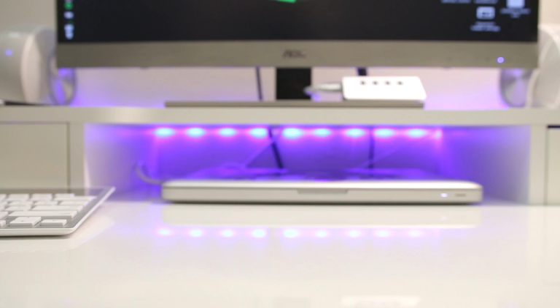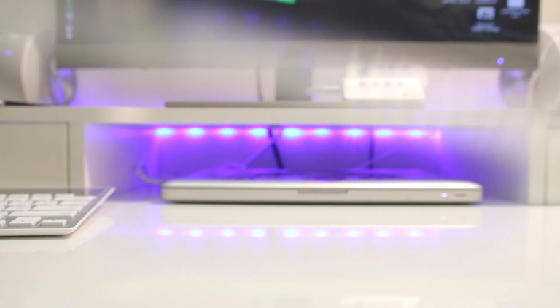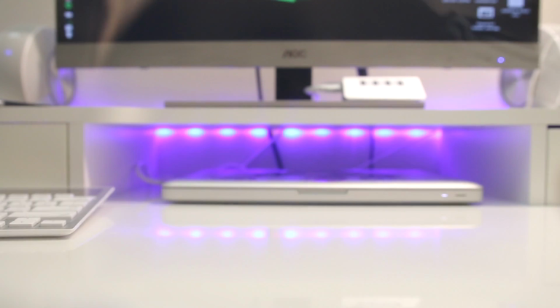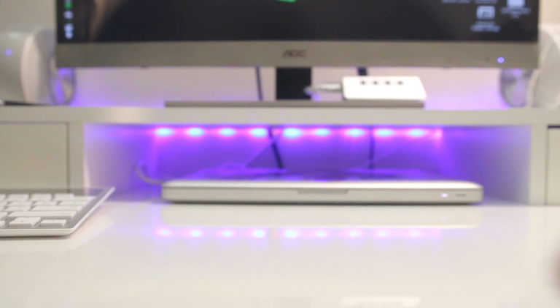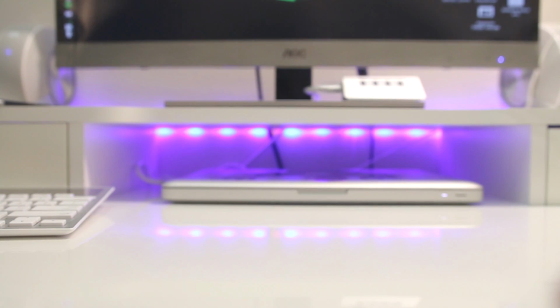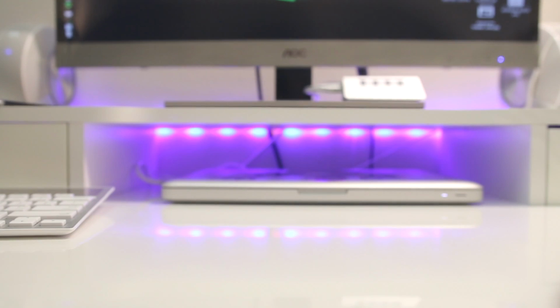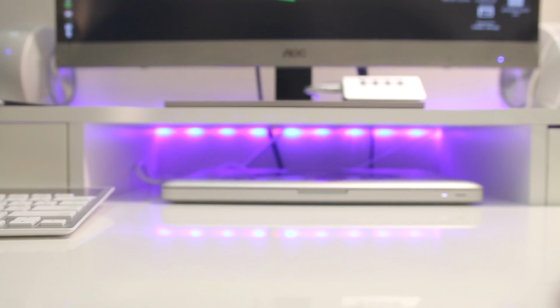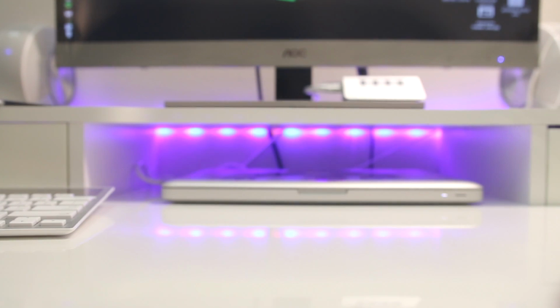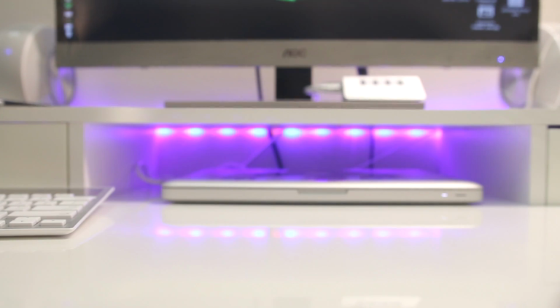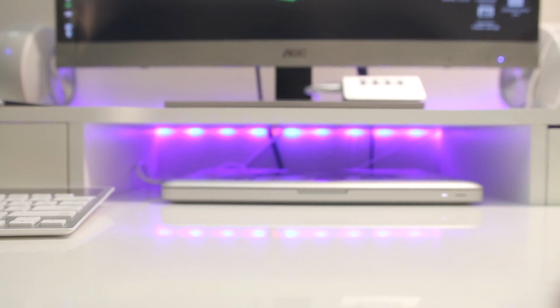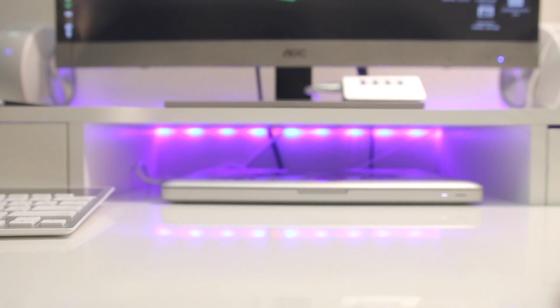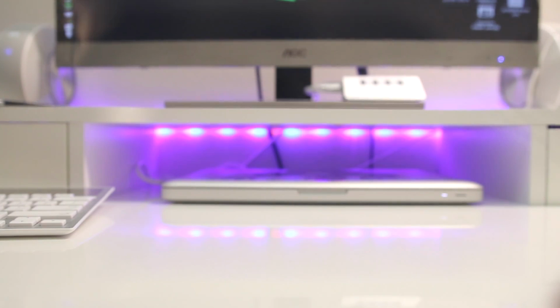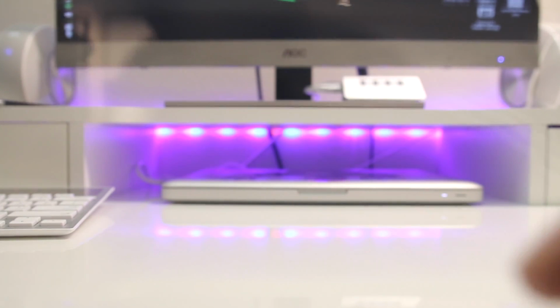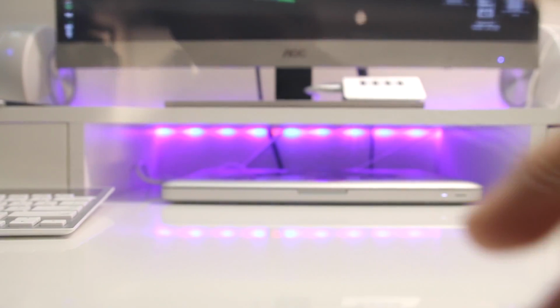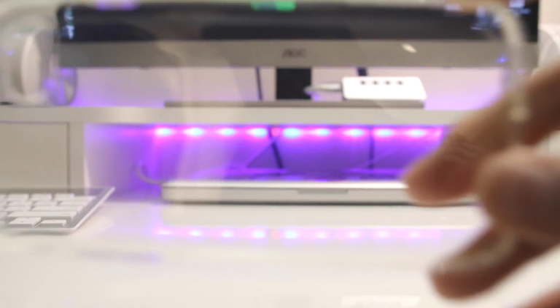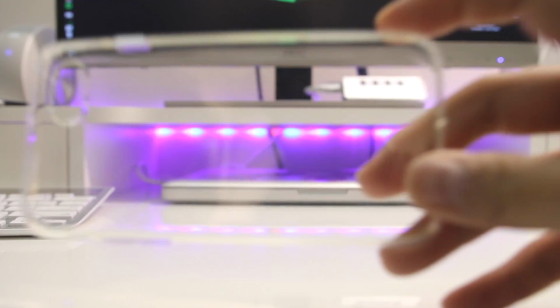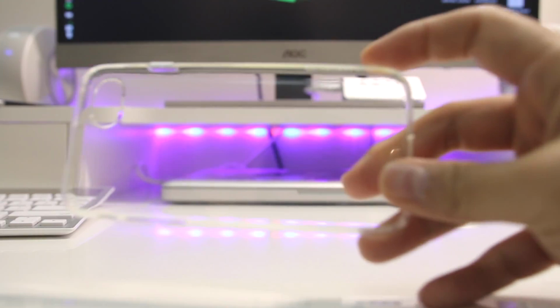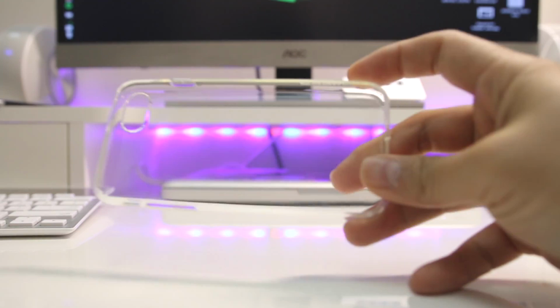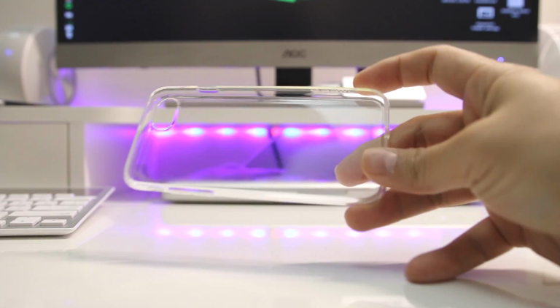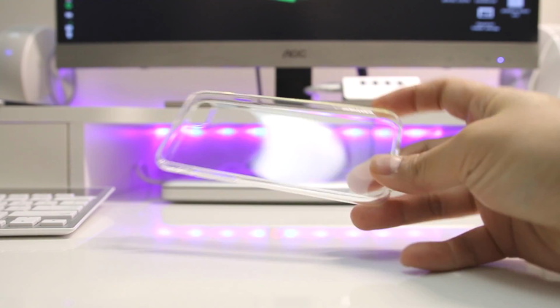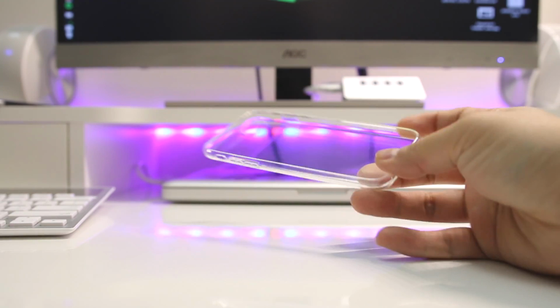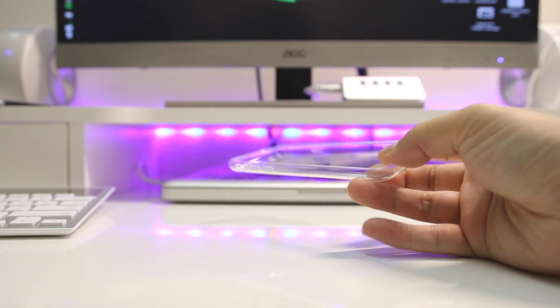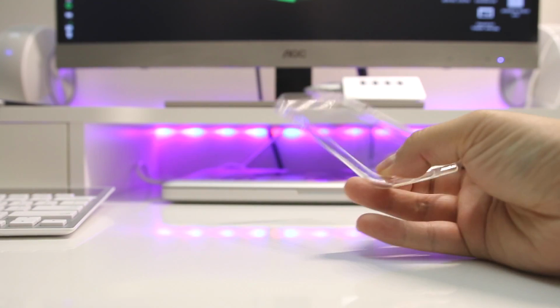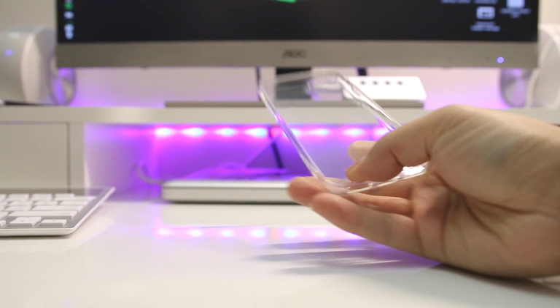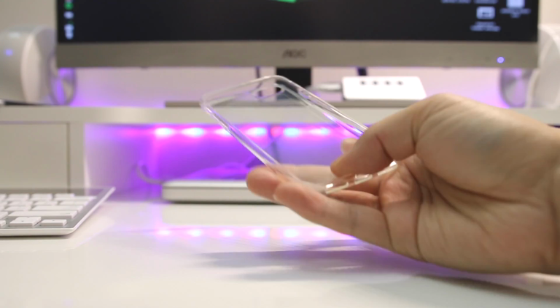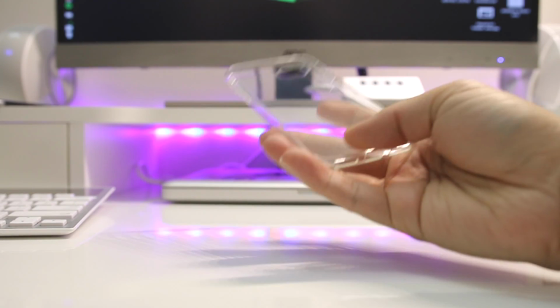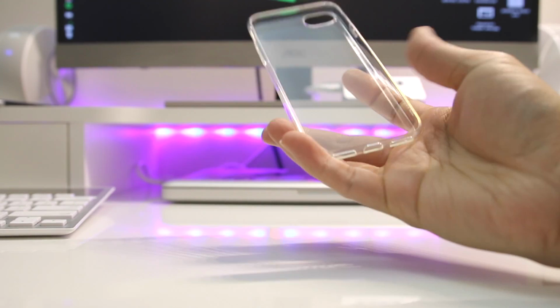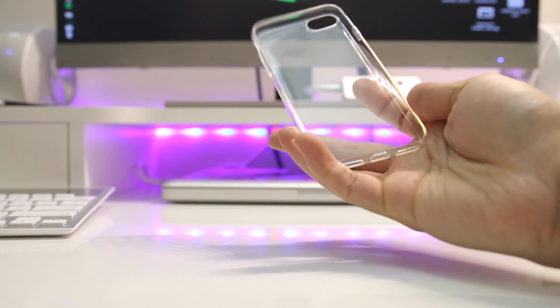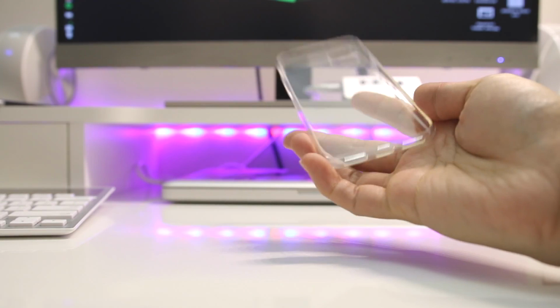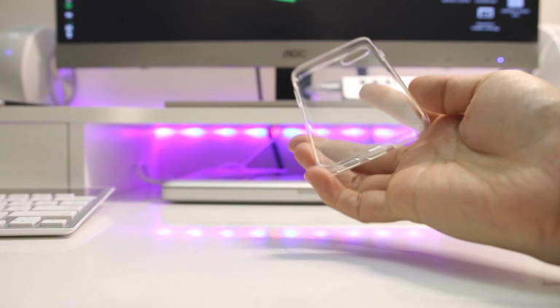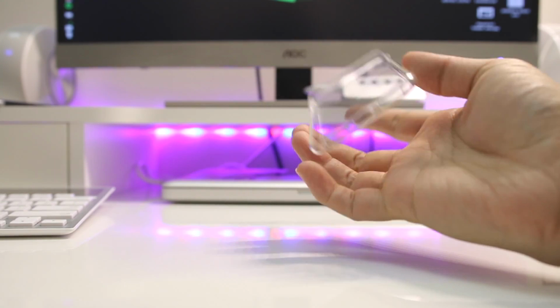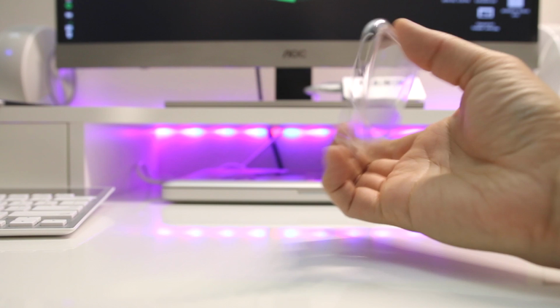What is going on everyone, my name is Jason, and this is the Swiss Crystal Clear case for the iPhone 7.